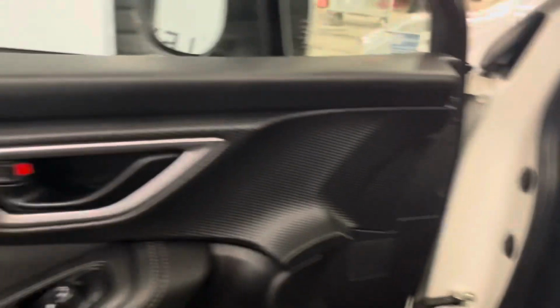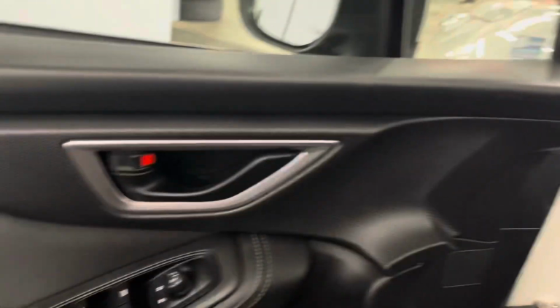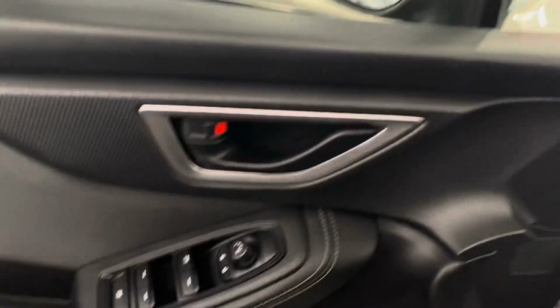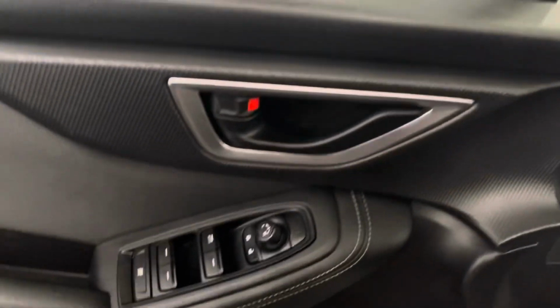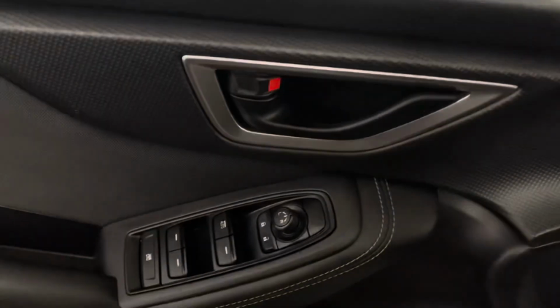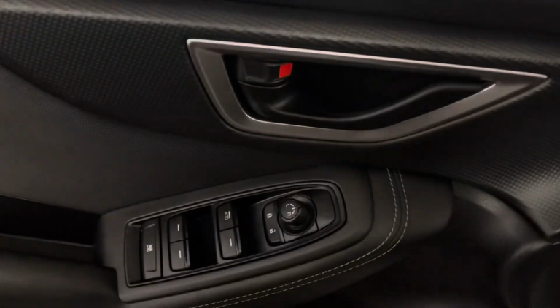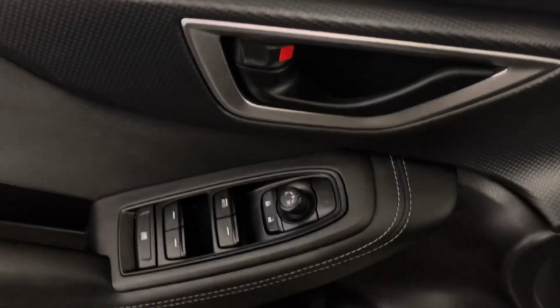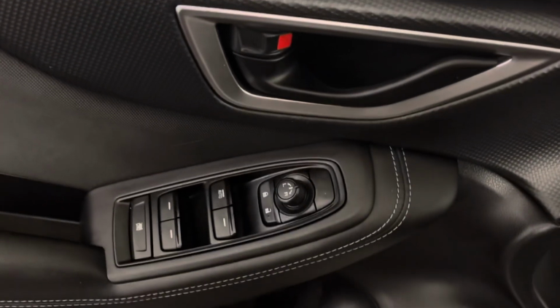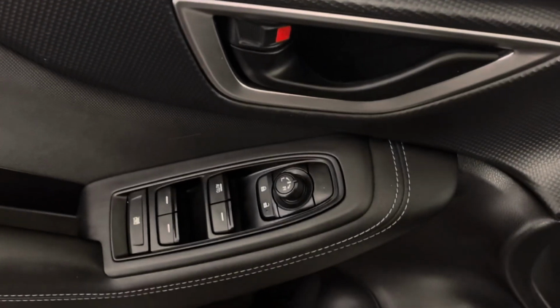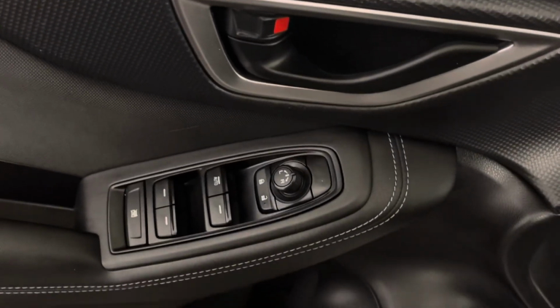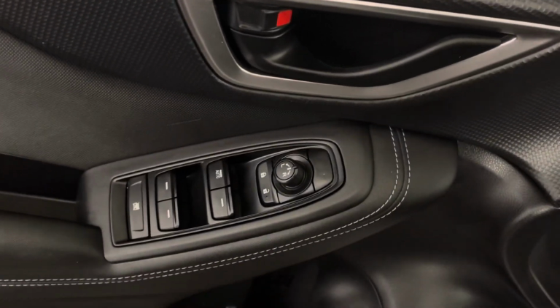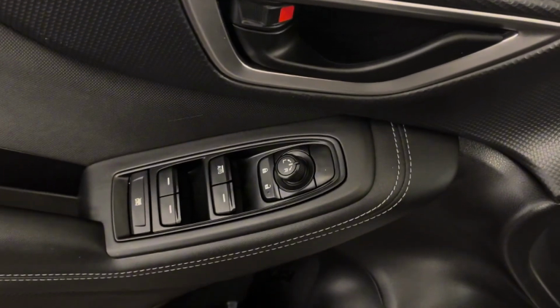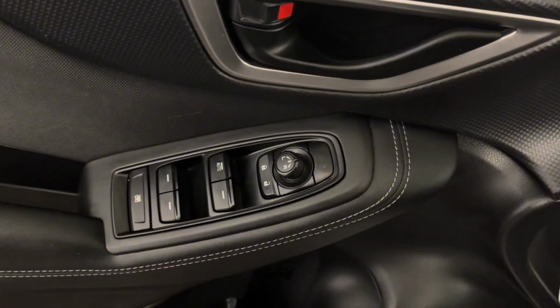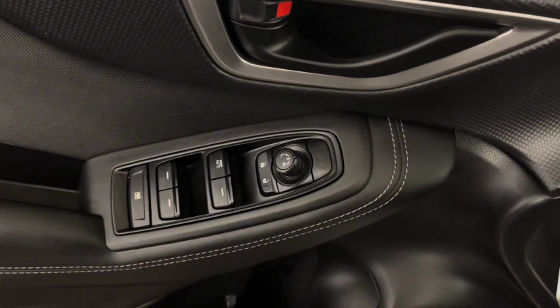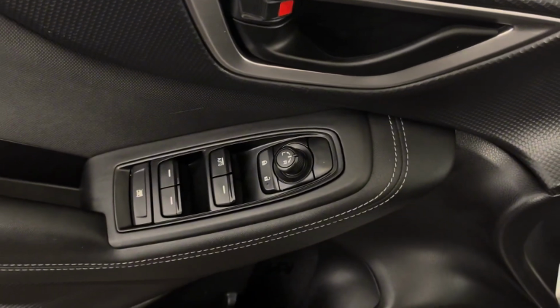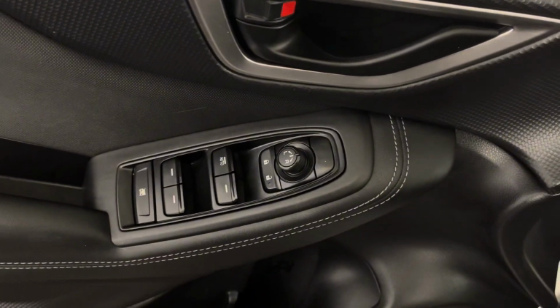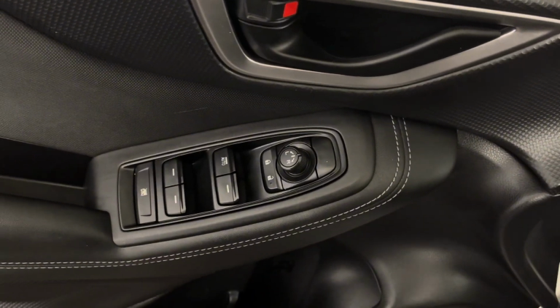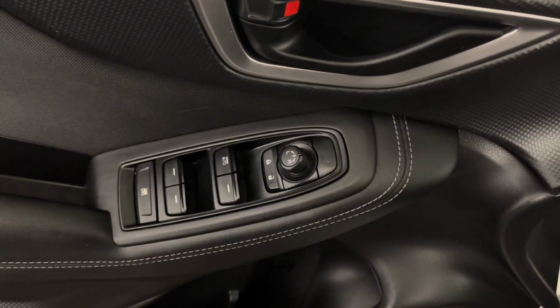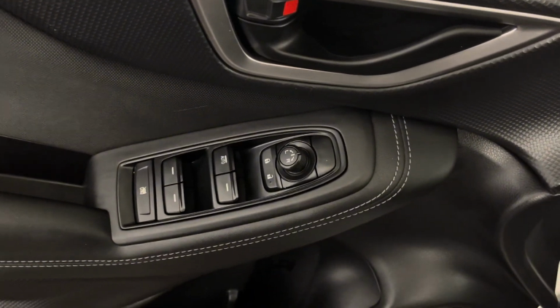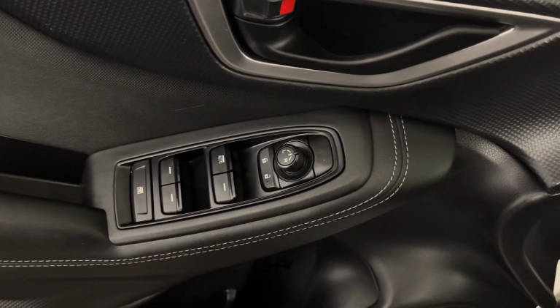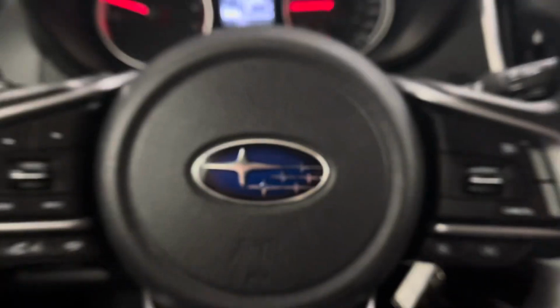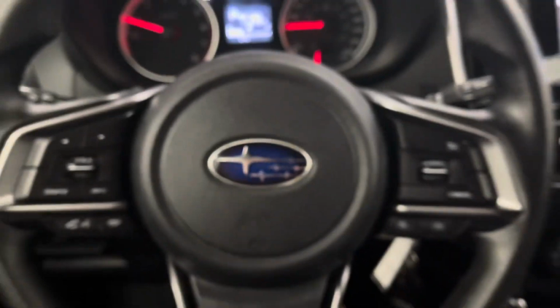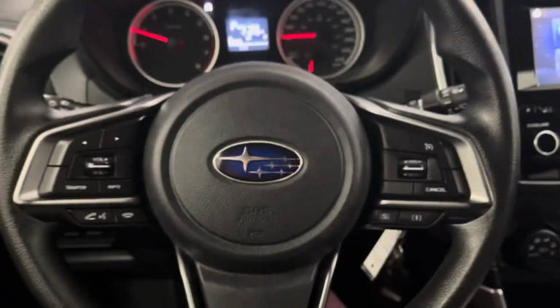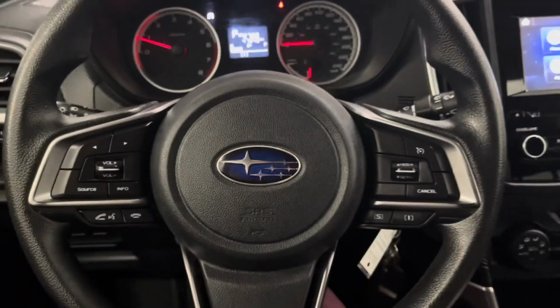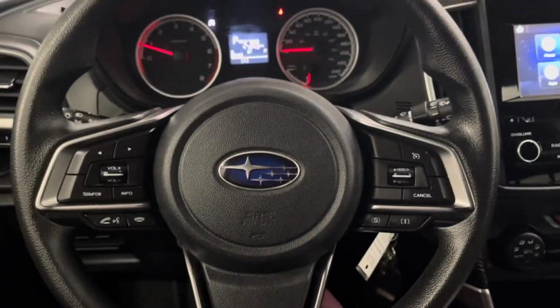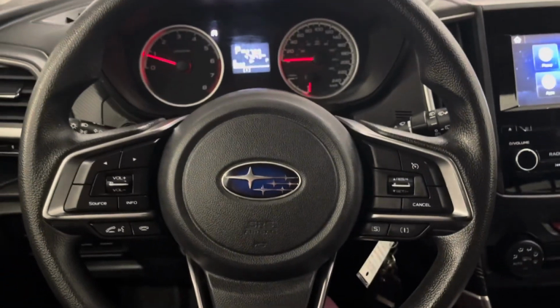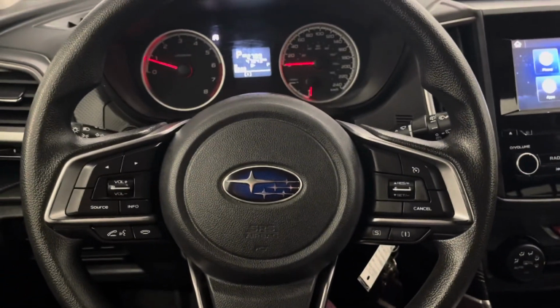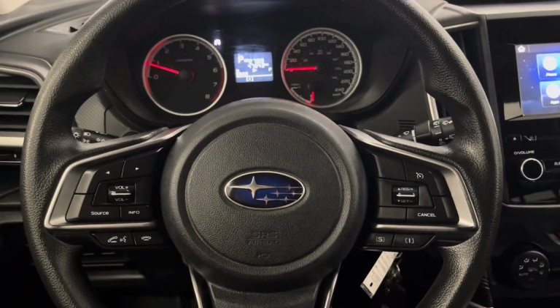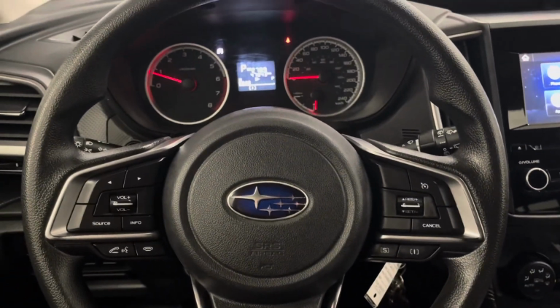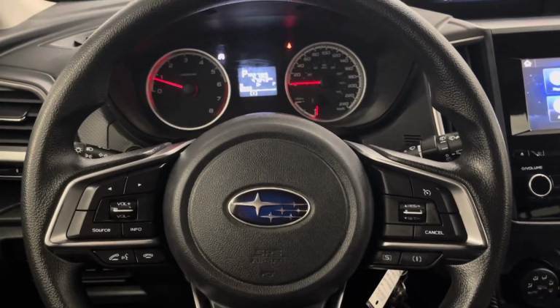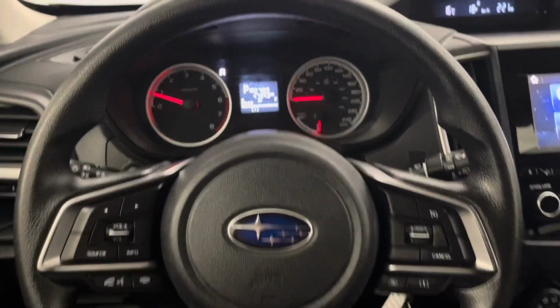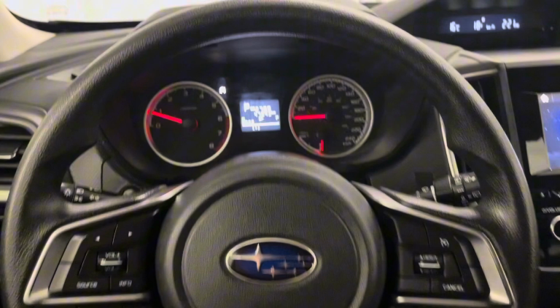Over on your door panel you have your power windows, side mirrors, and door lock. Your steering wheel has all the controls for your dashboard.